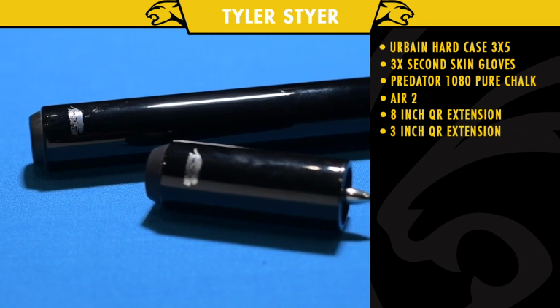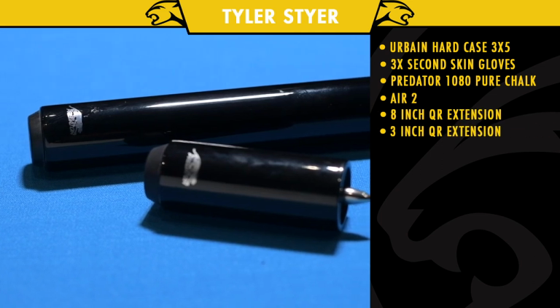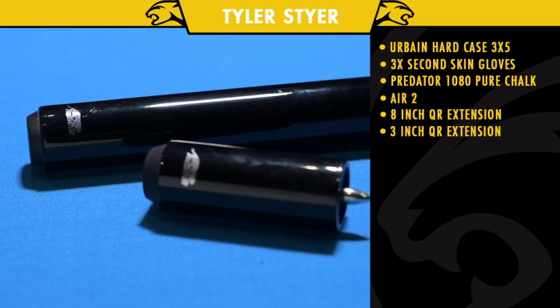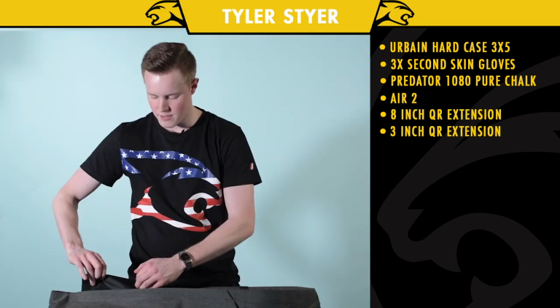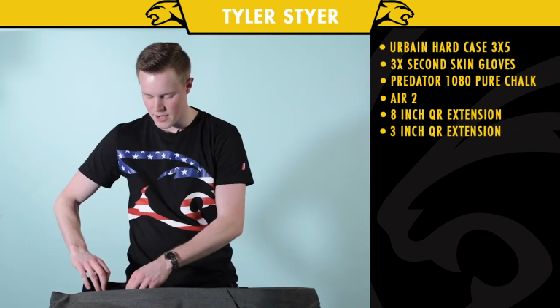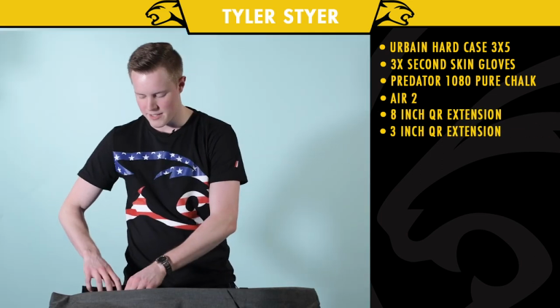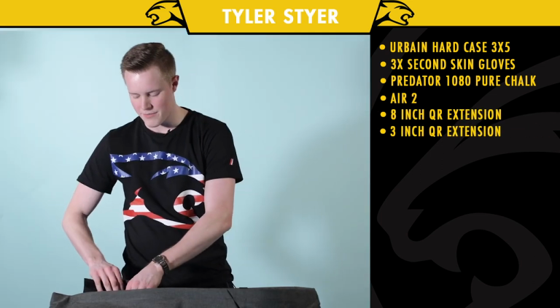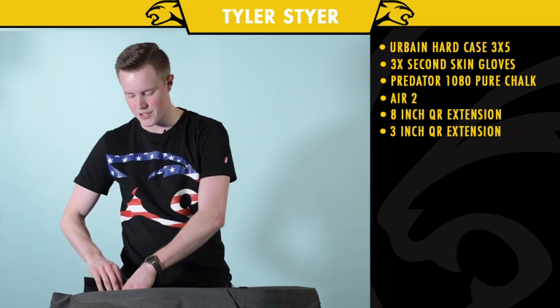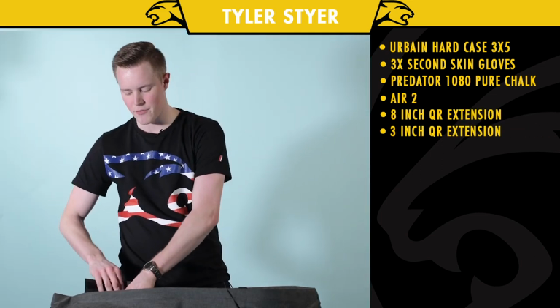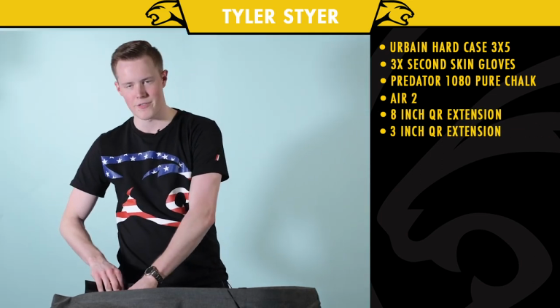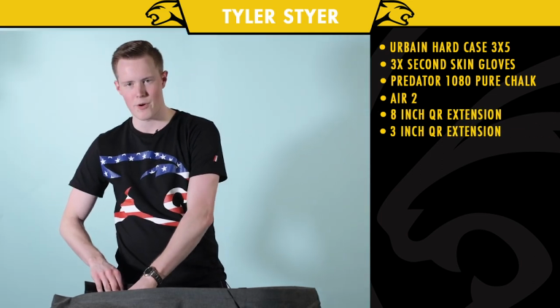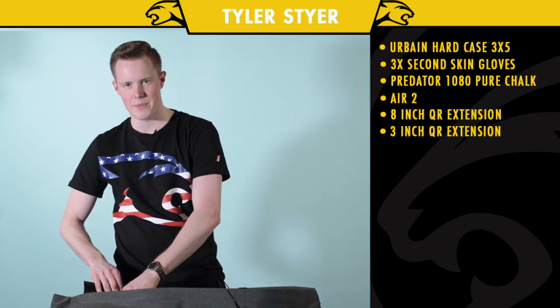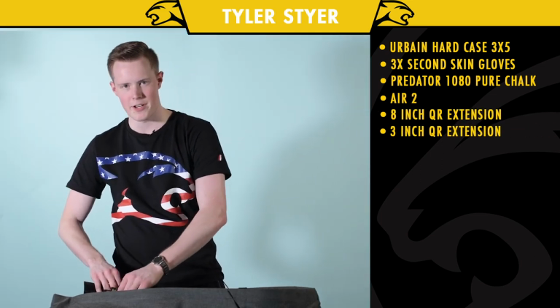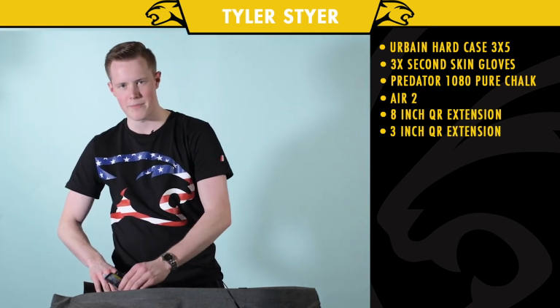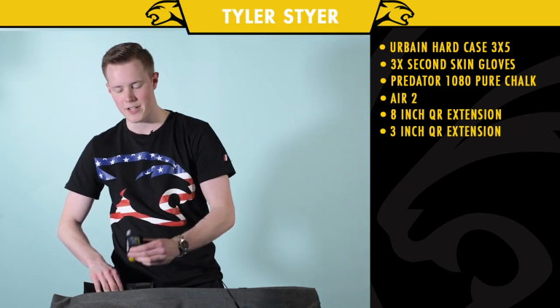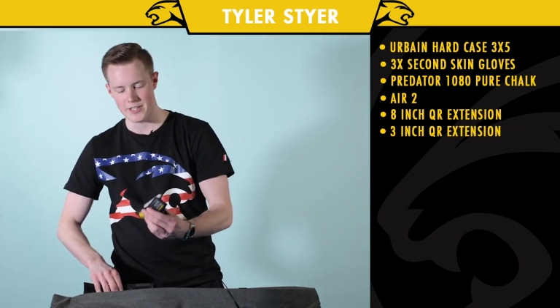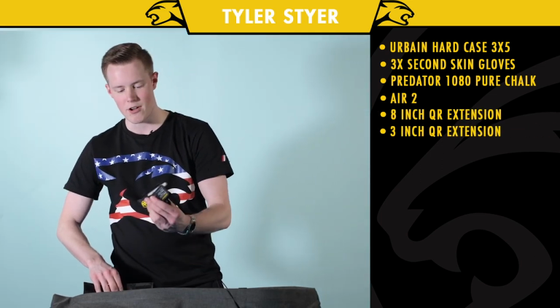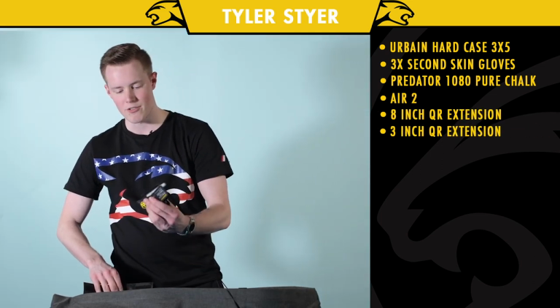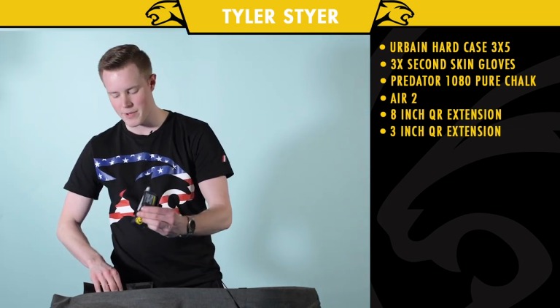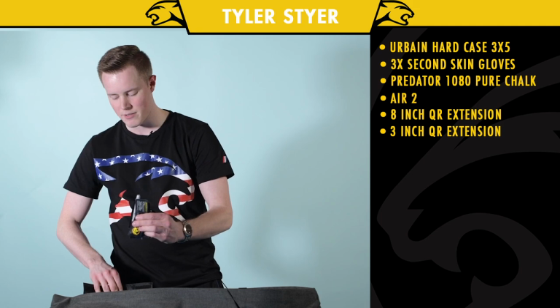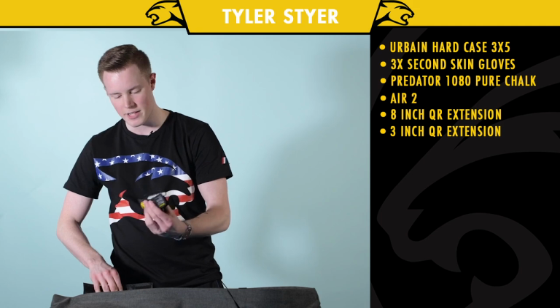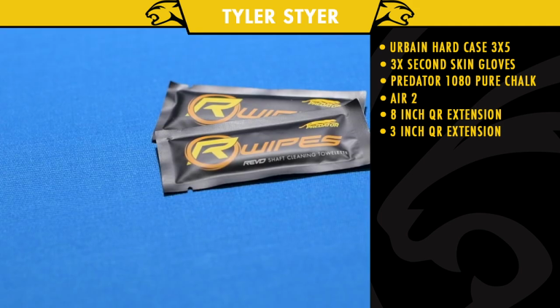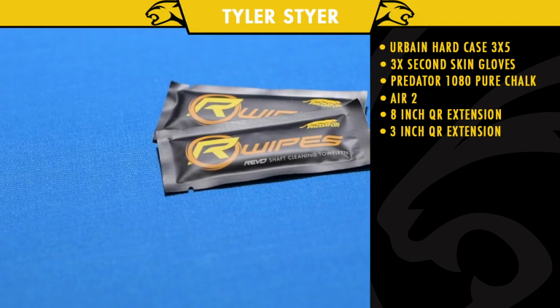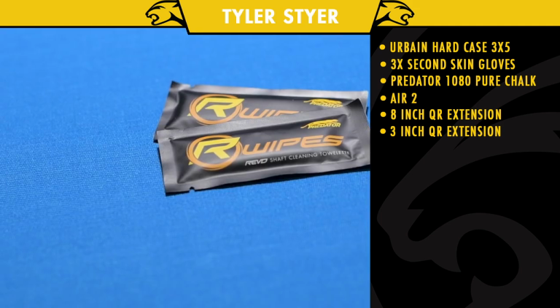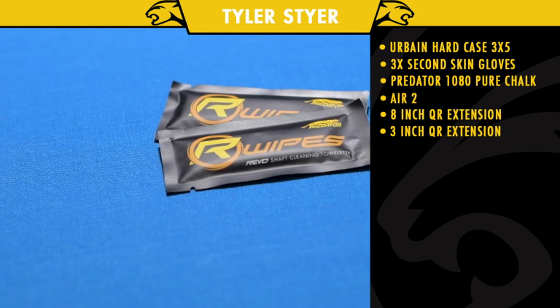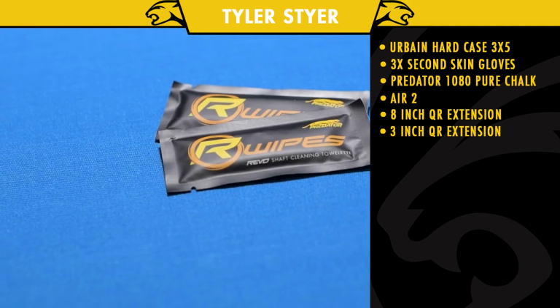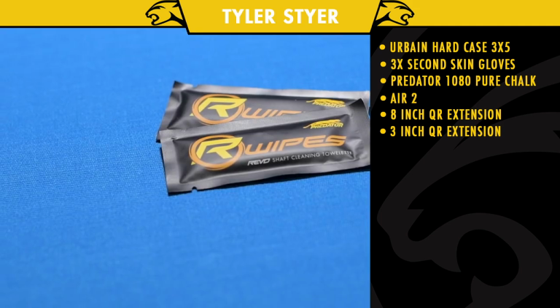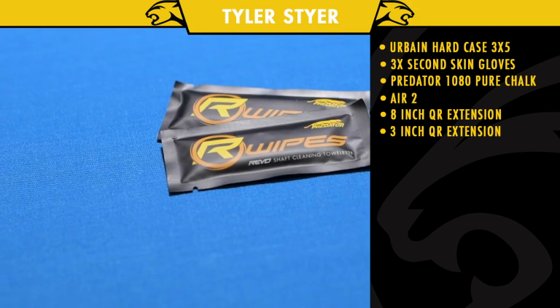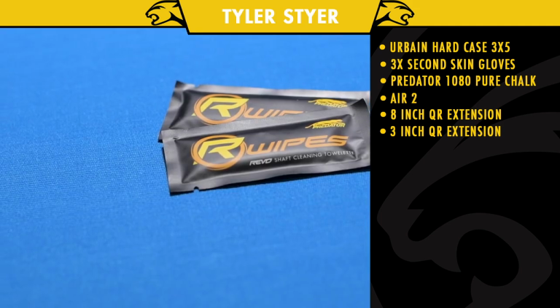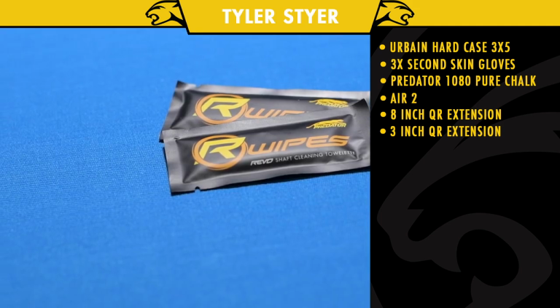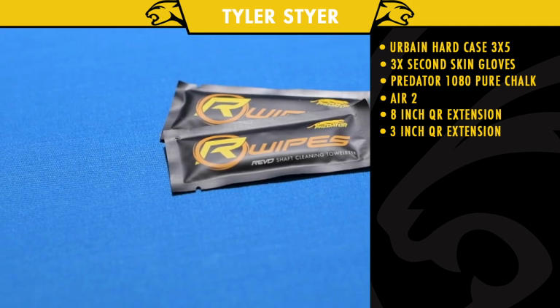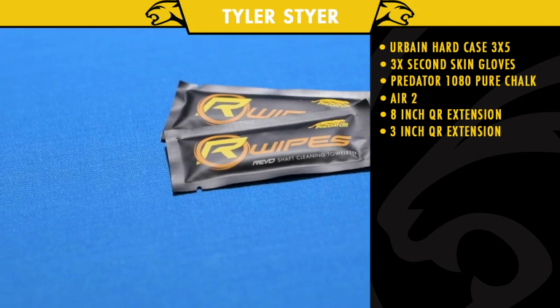I just have a ton of Rebo wipes in here — I'm not going to take all of them out. I got a Sharpie for signing autographs and stuff.